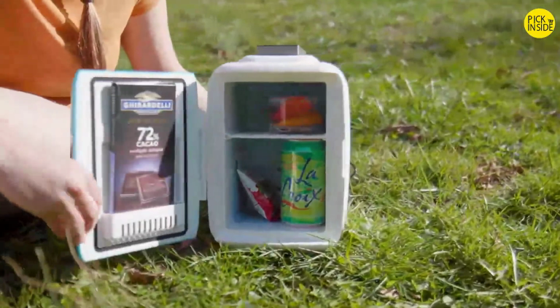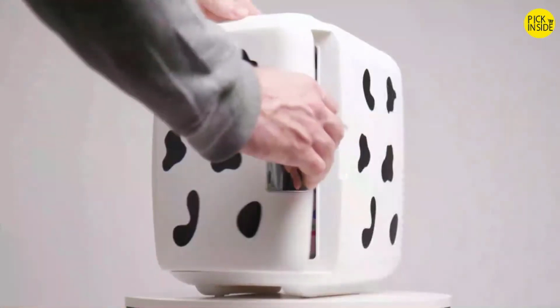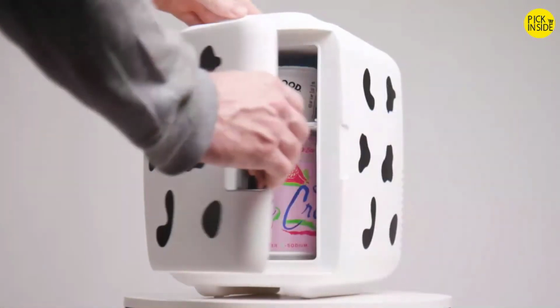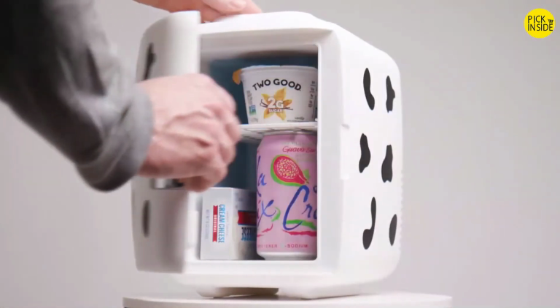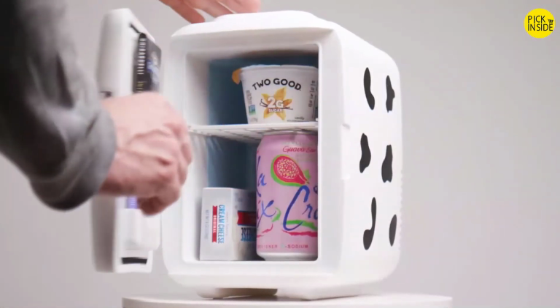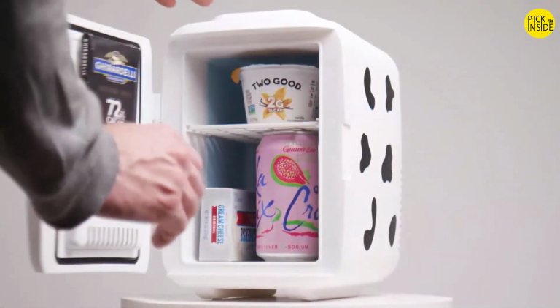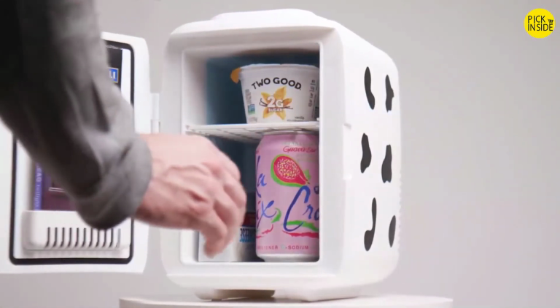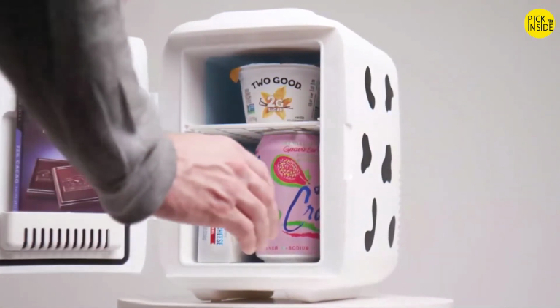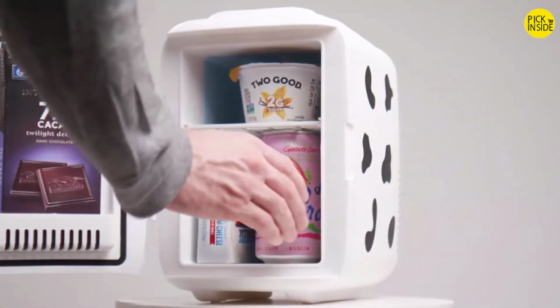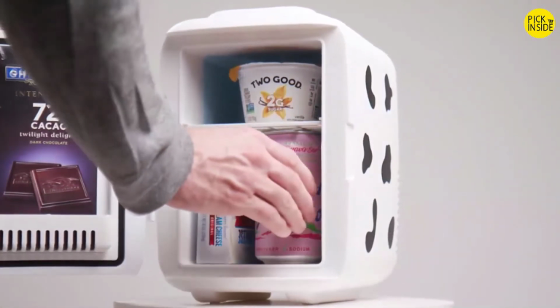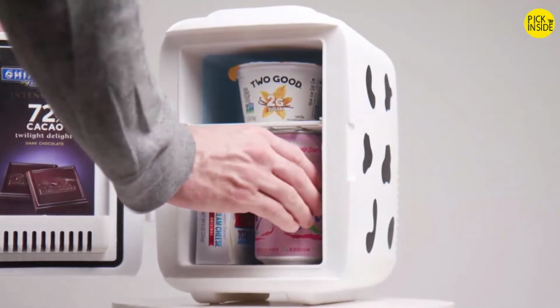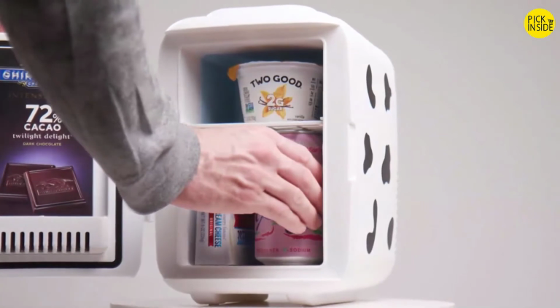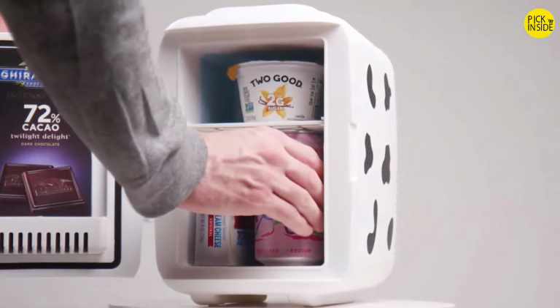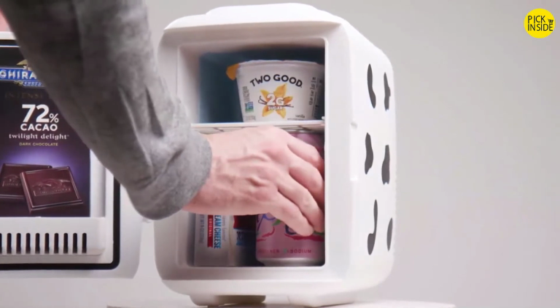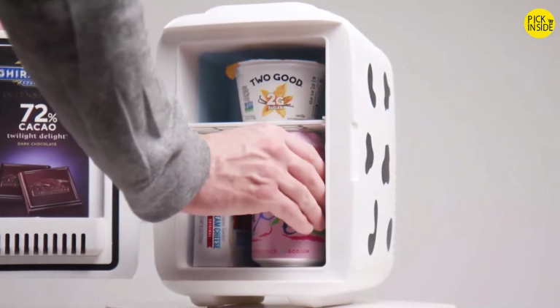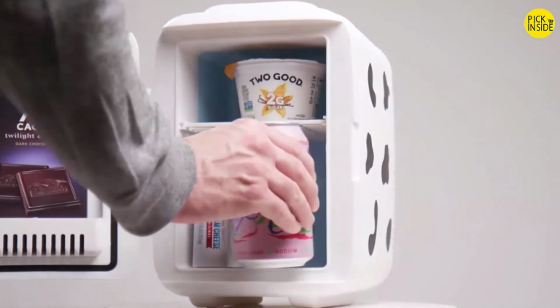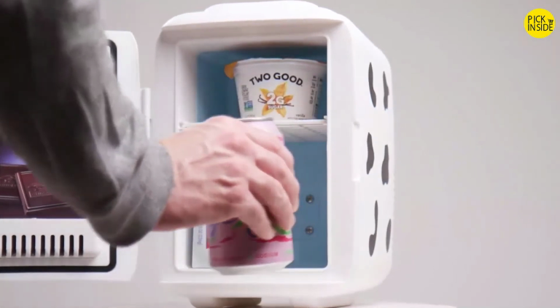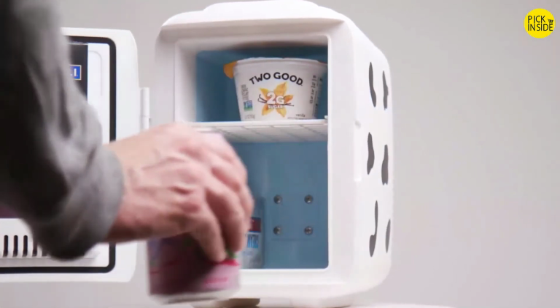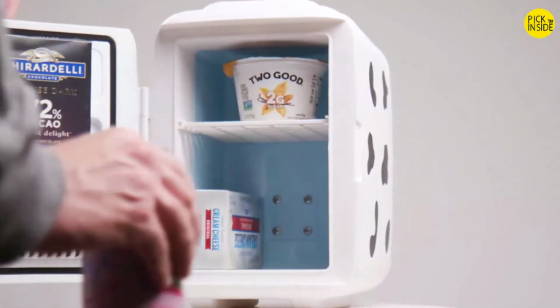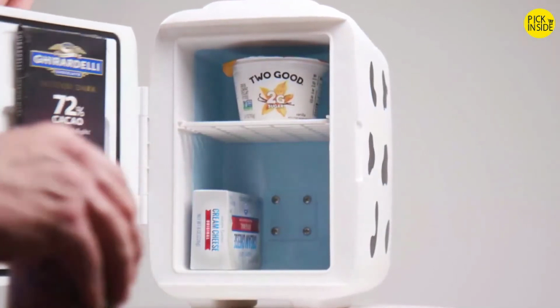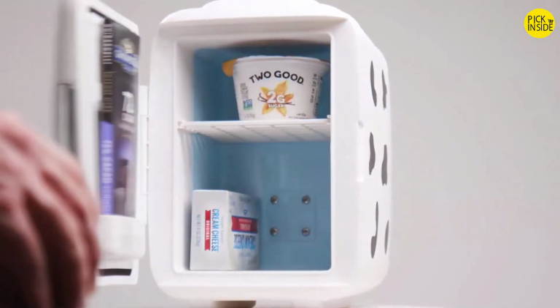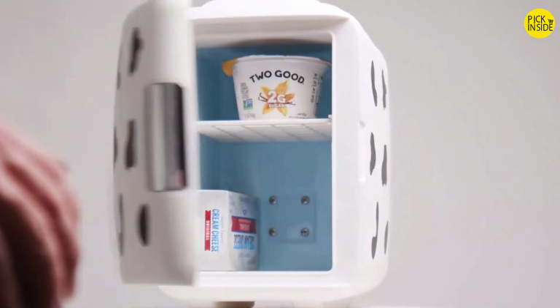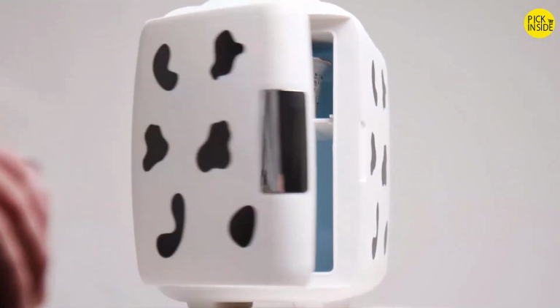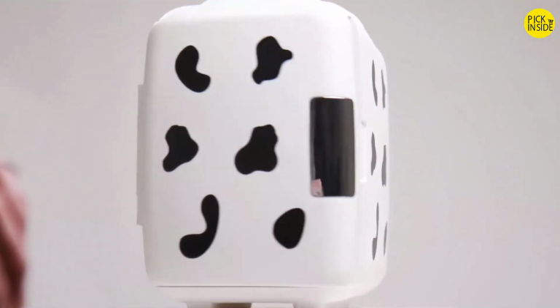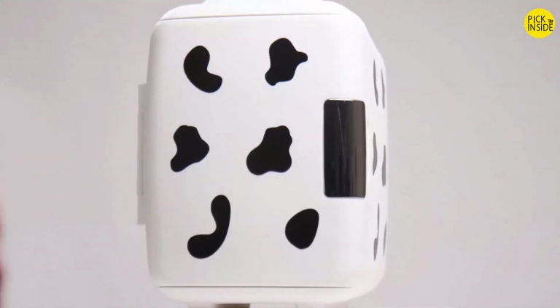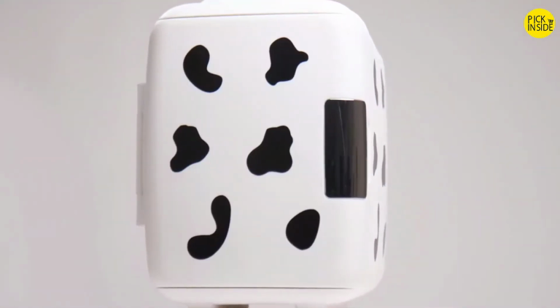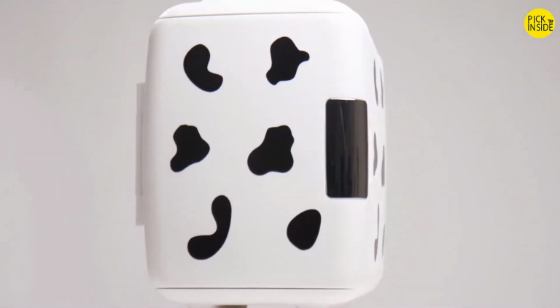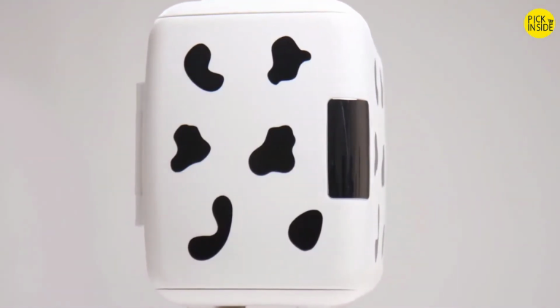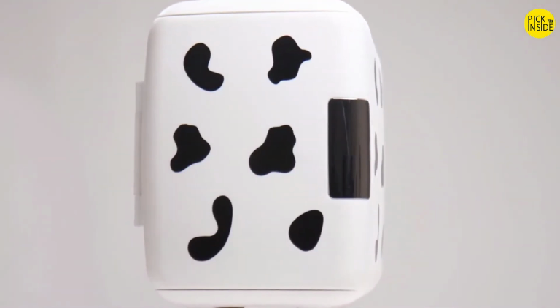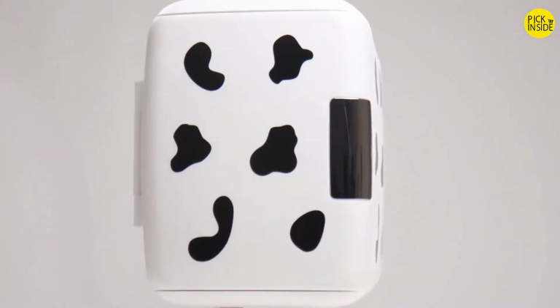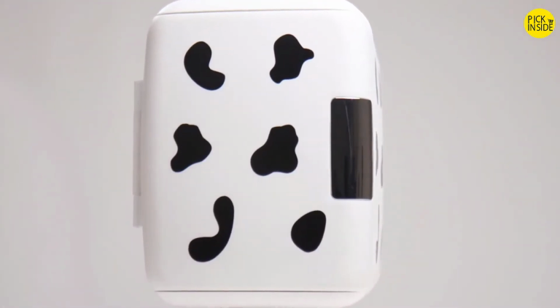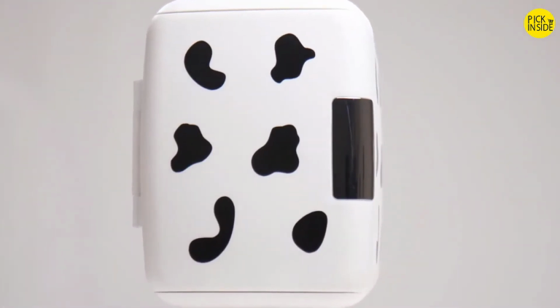Keep your essentials cool or warm at home or on the go with the versatile Kulluli Classic Thermoelectric Mini Fridge.